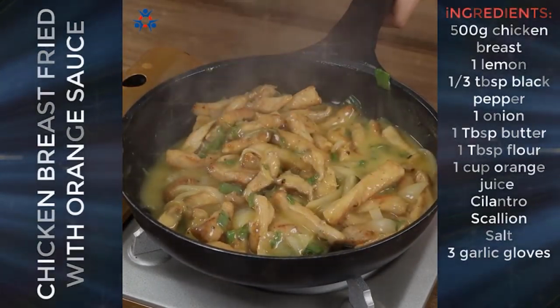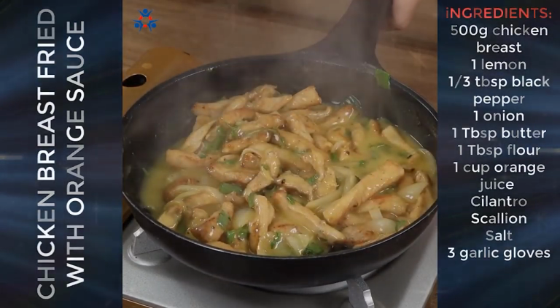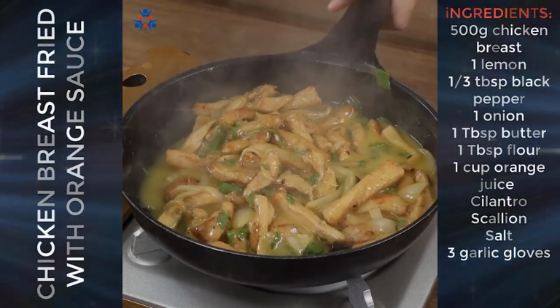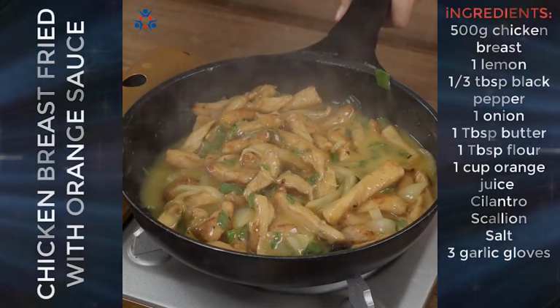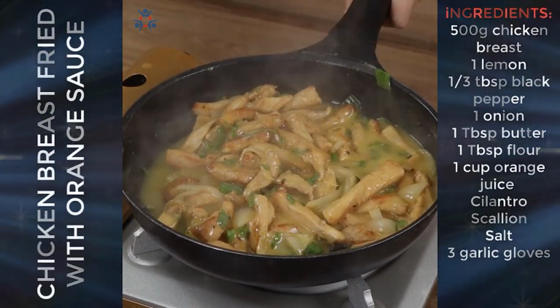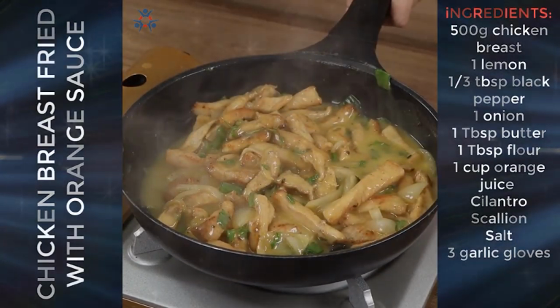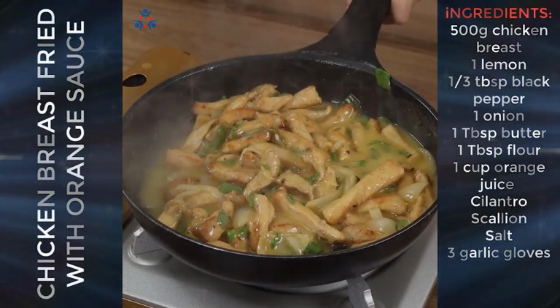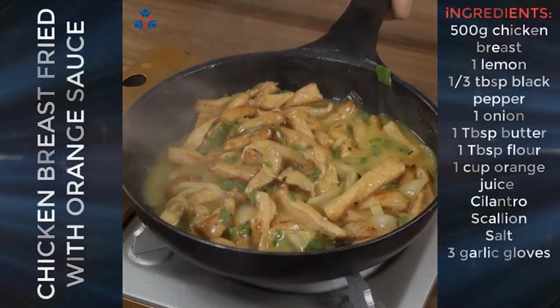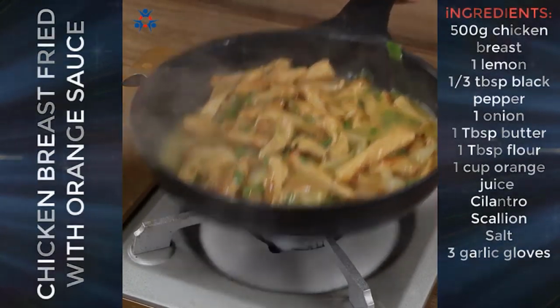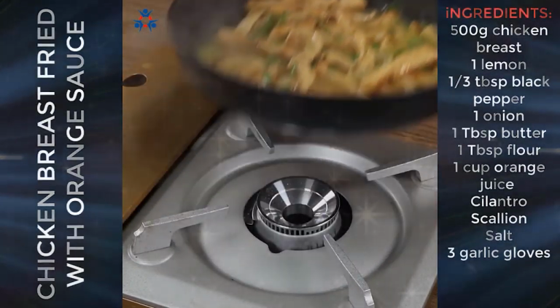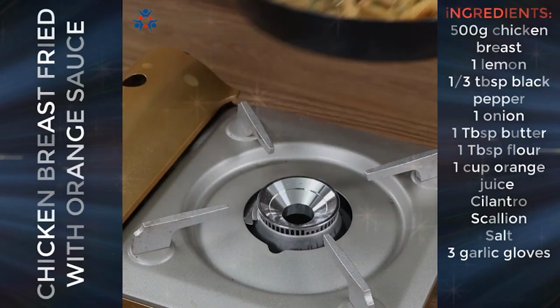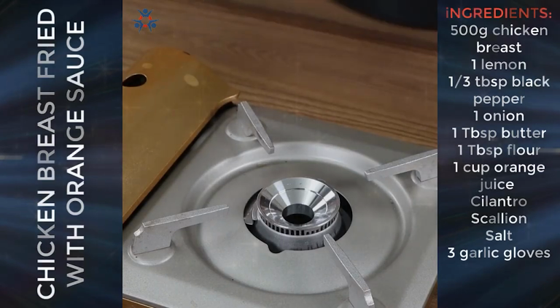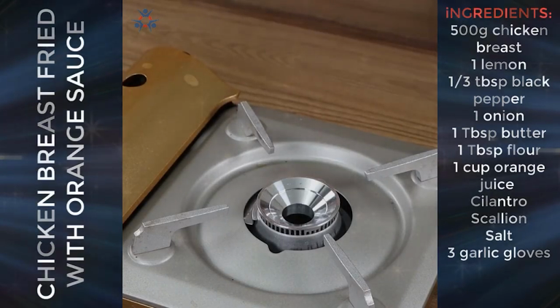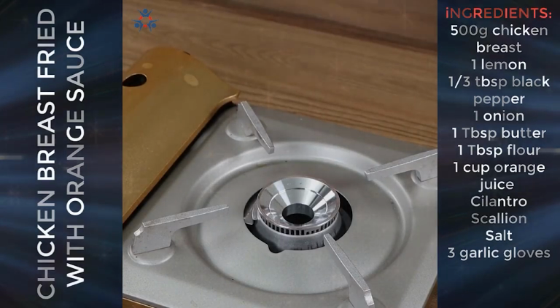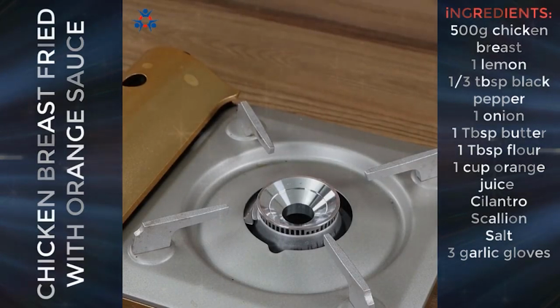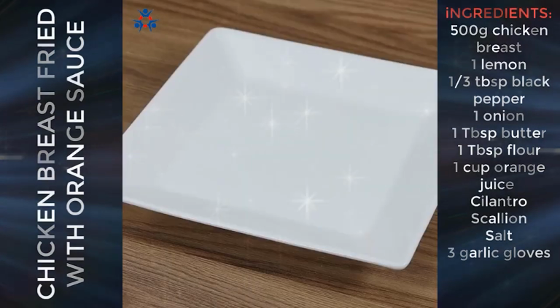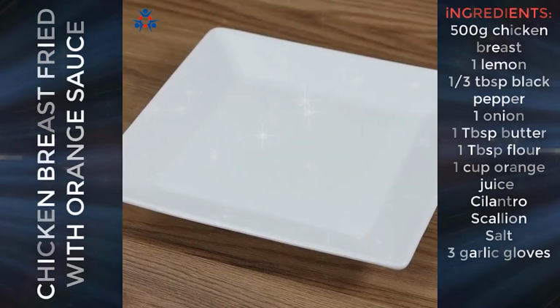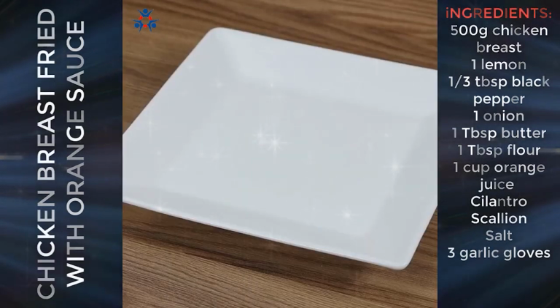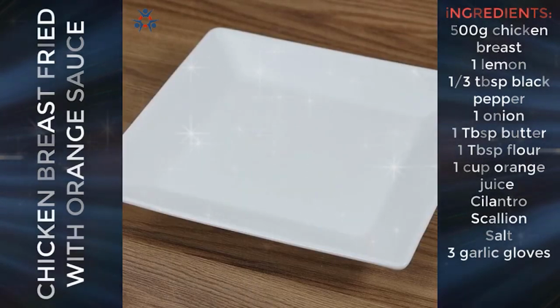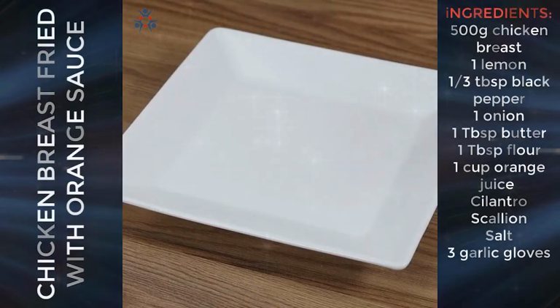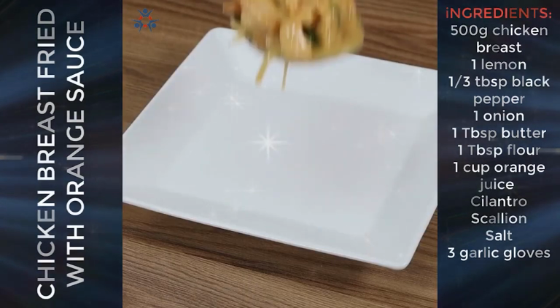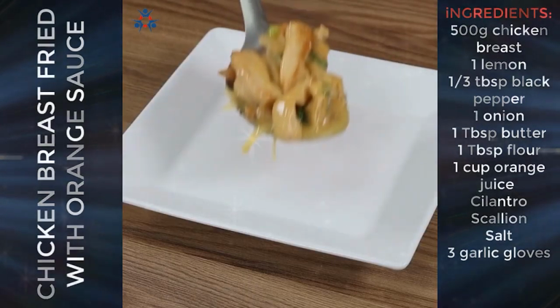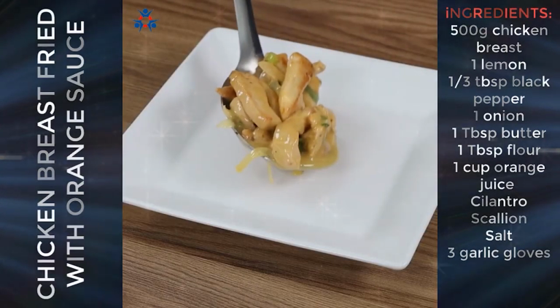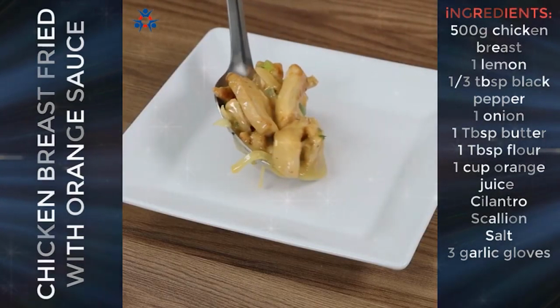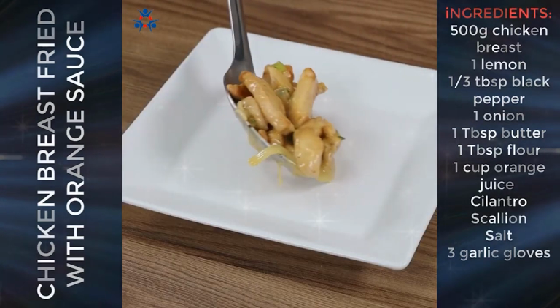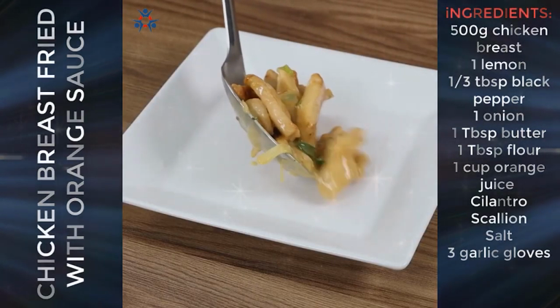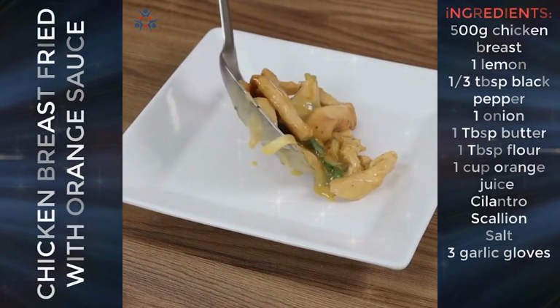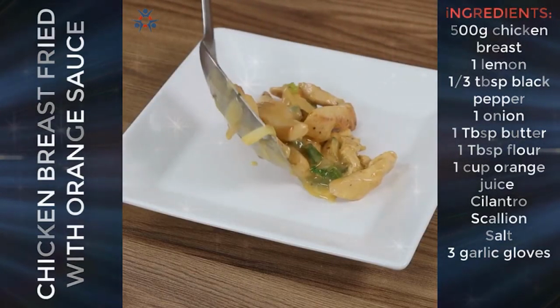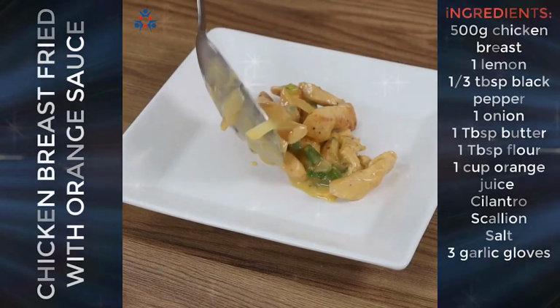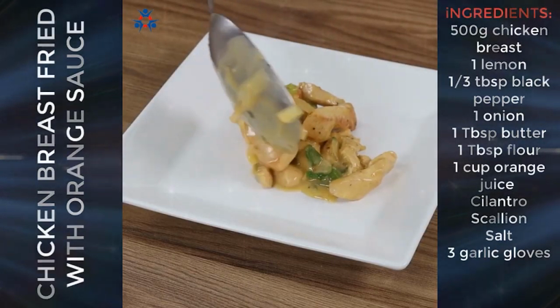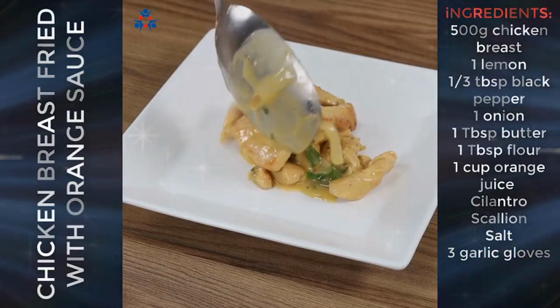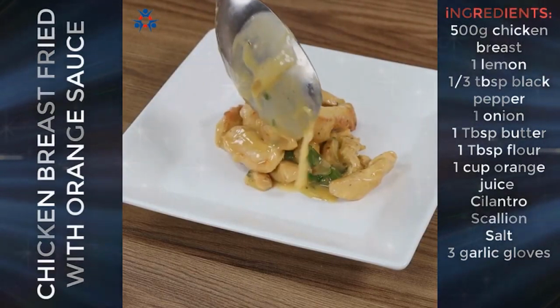I hope you liked our recipe. Thank you for watching the video. See you in the next one — bye-bye!